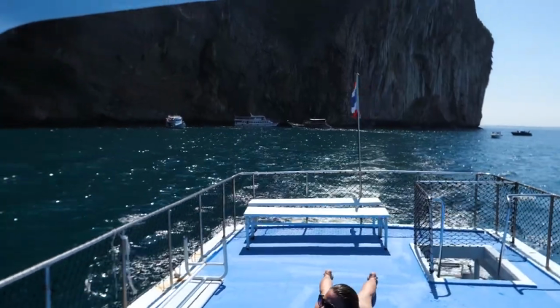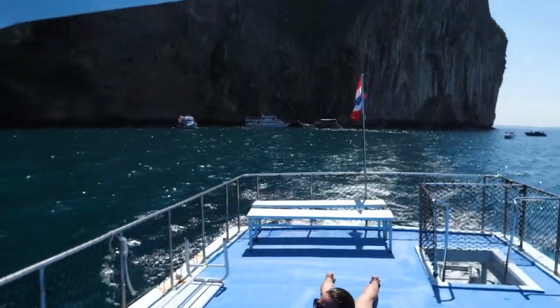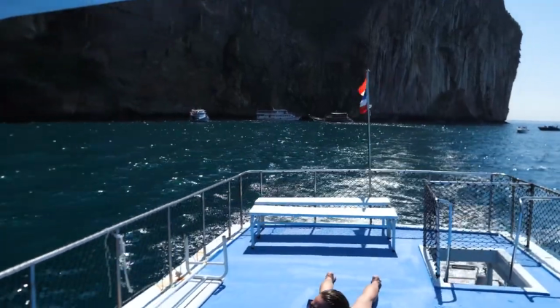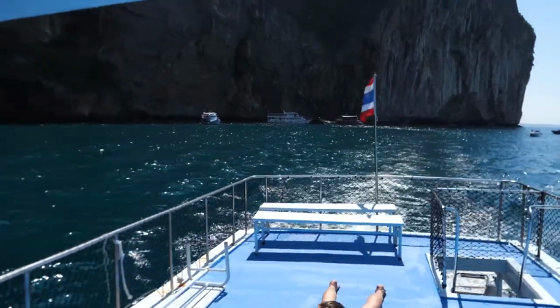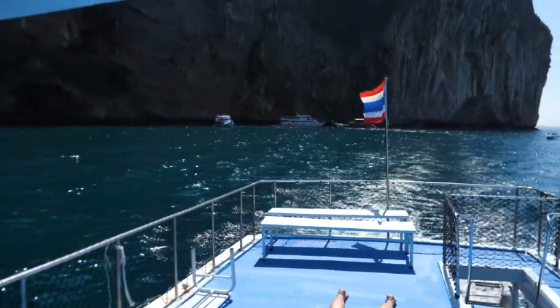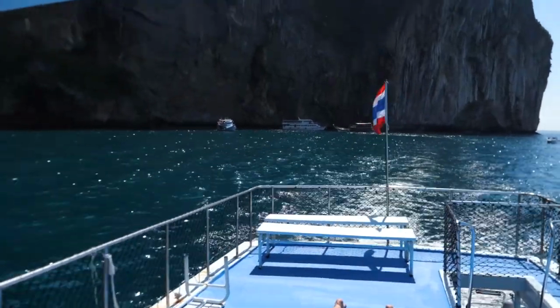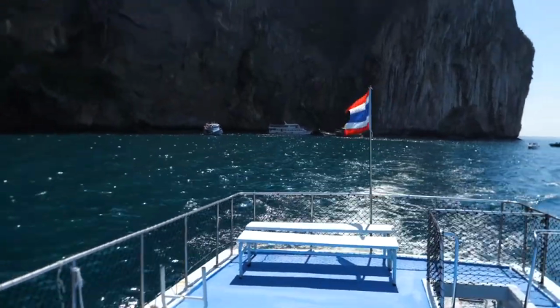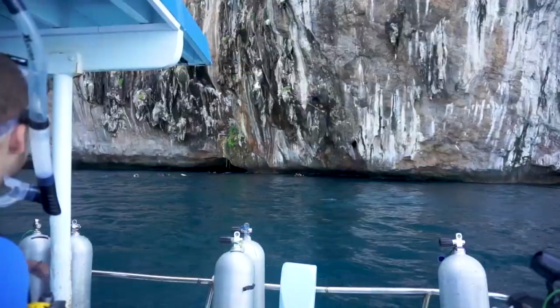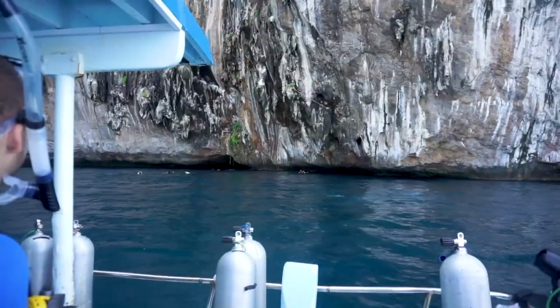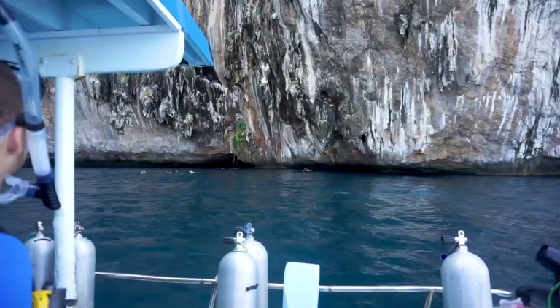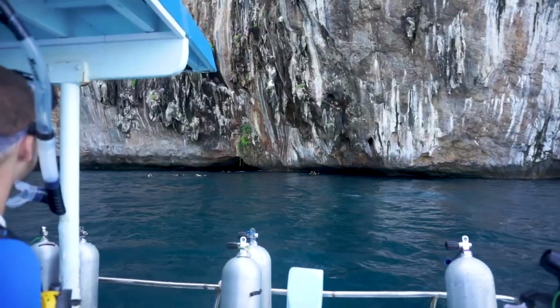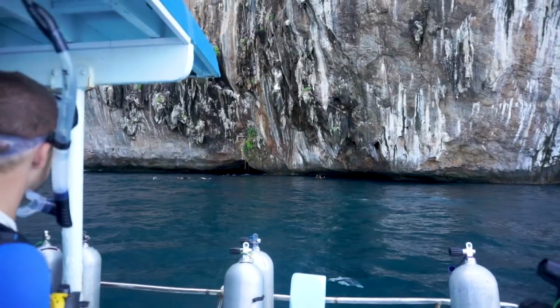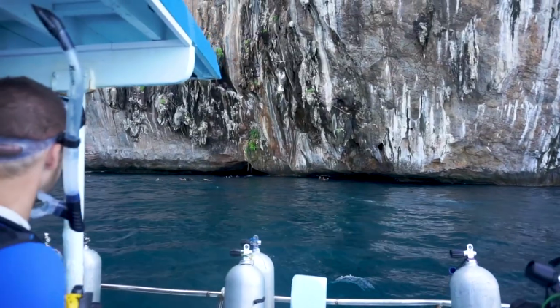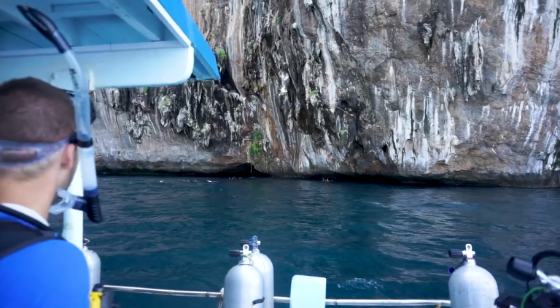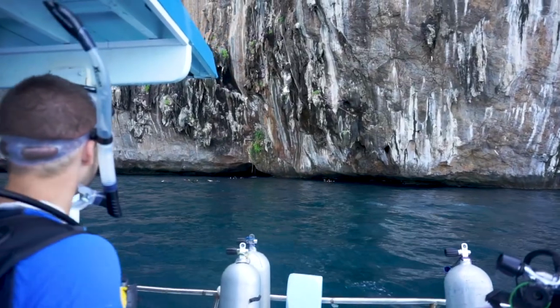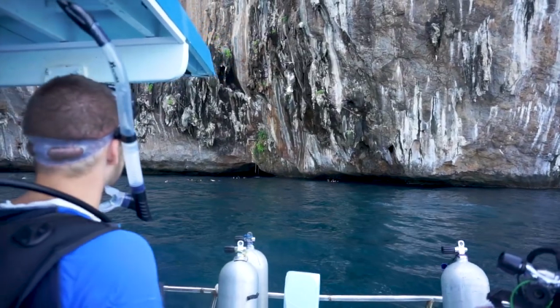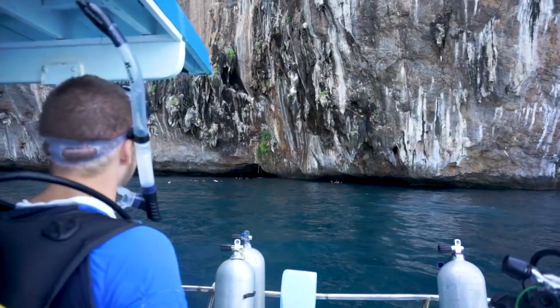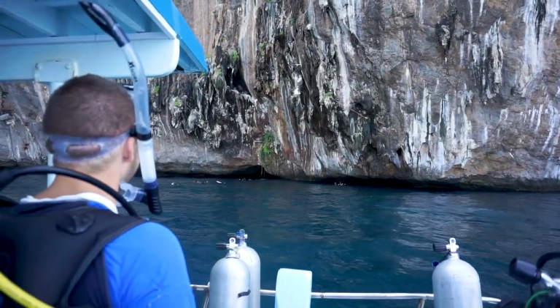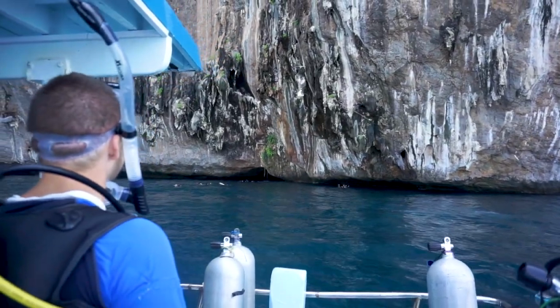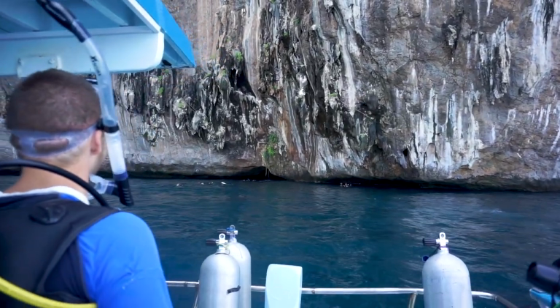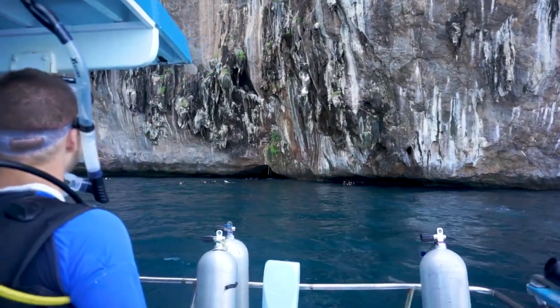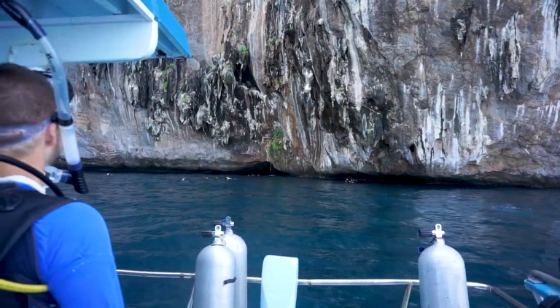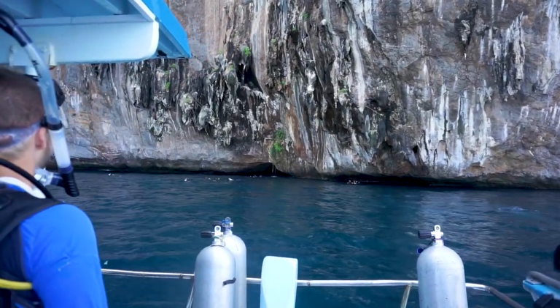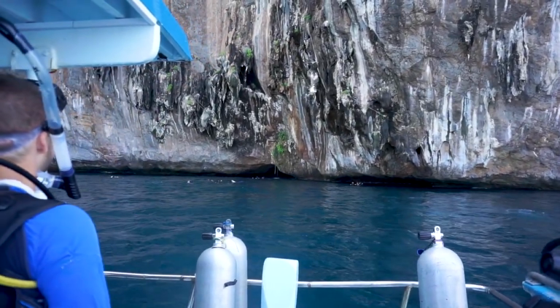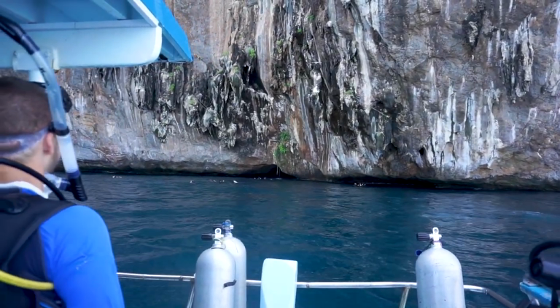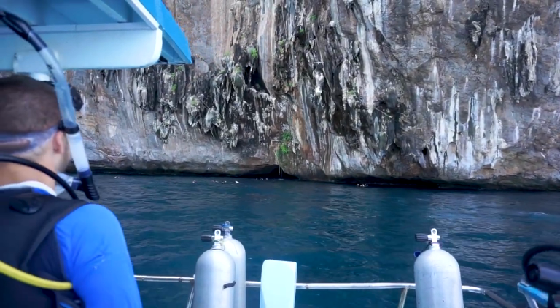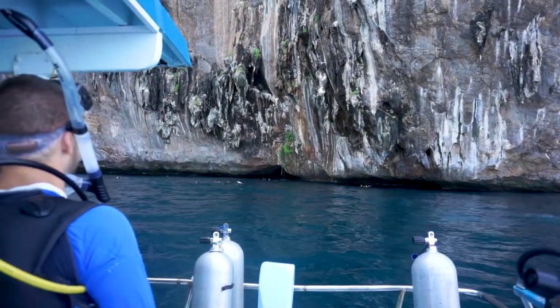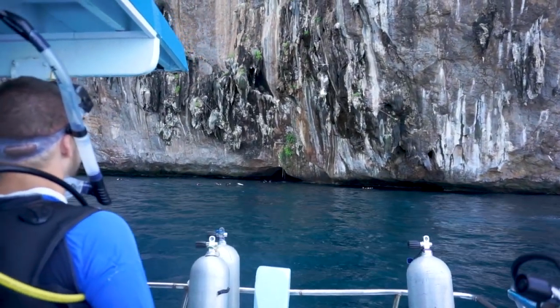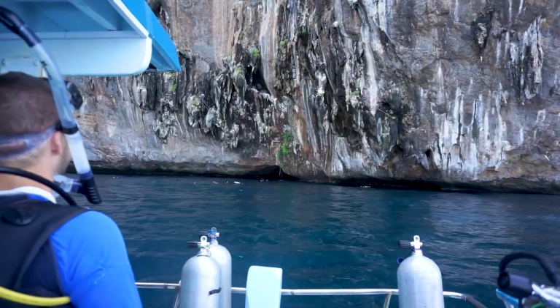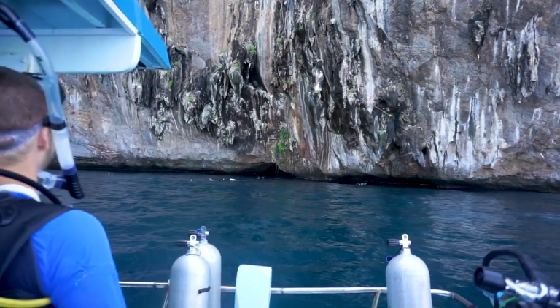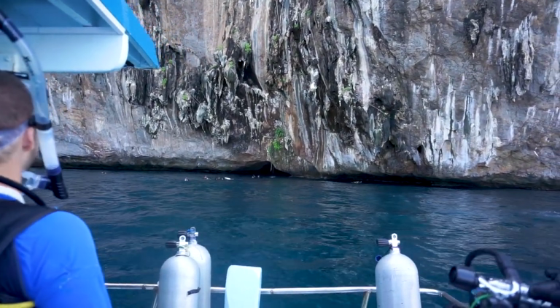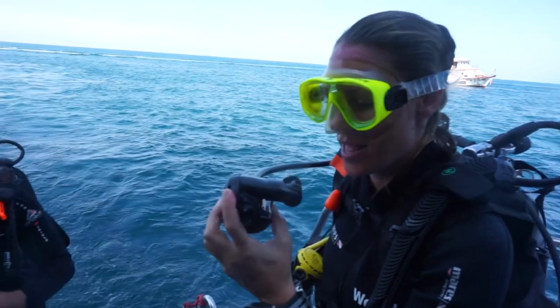After lunch it was off to our second dive spot.